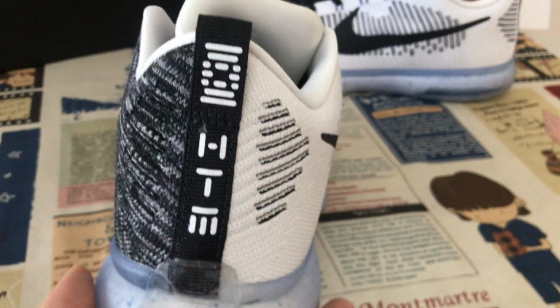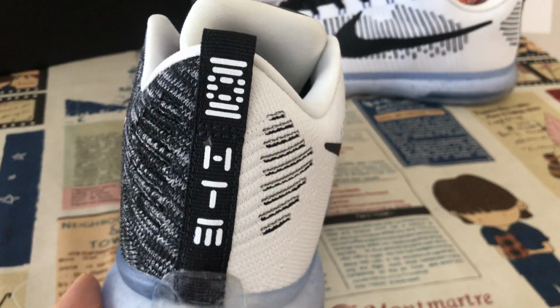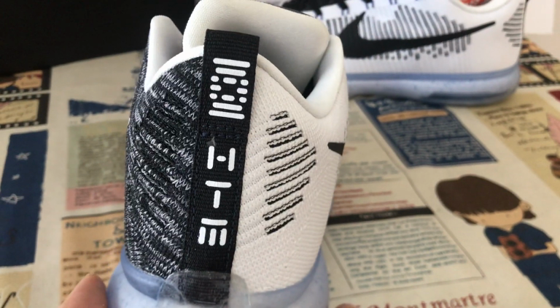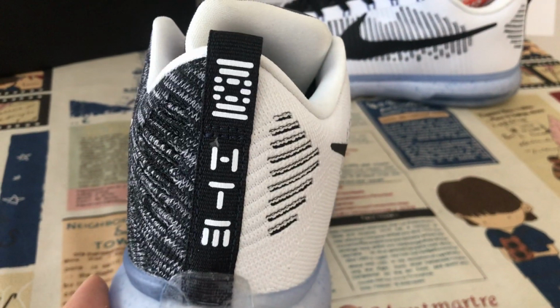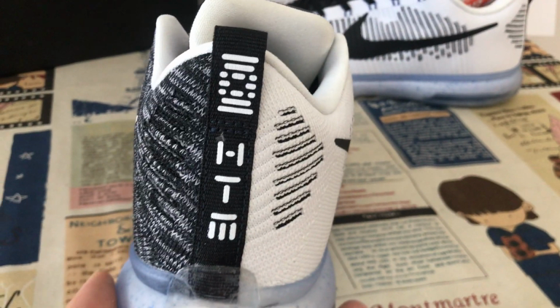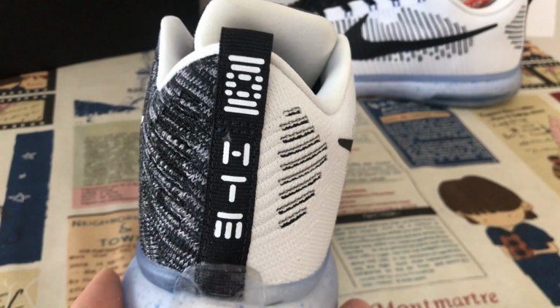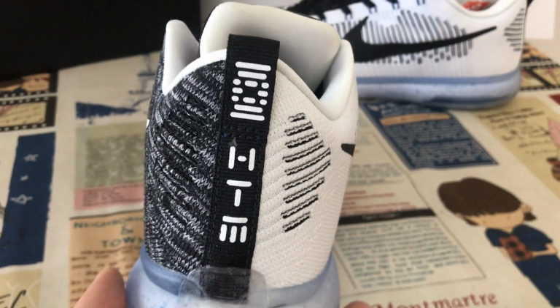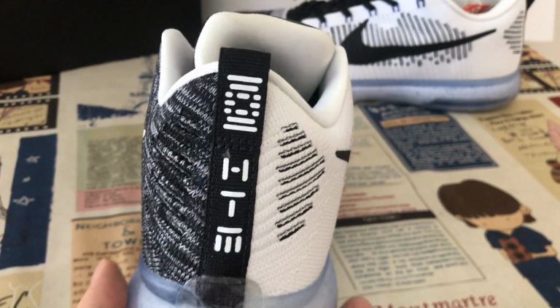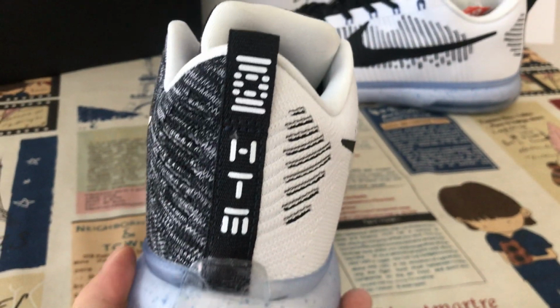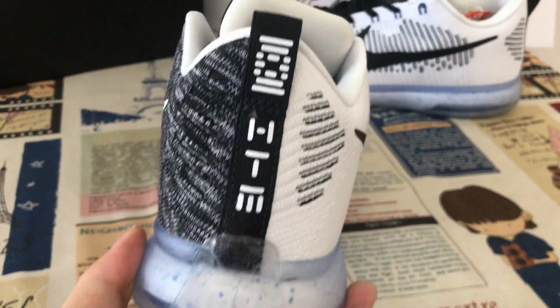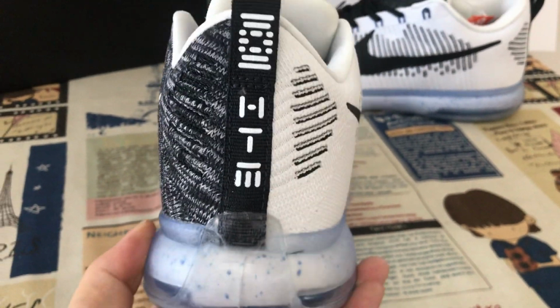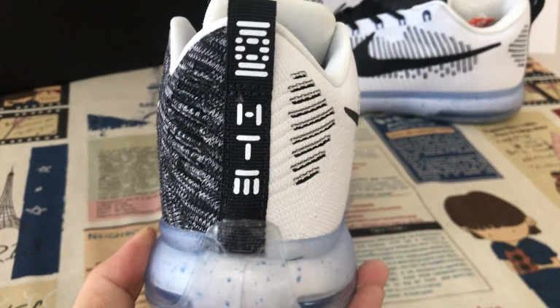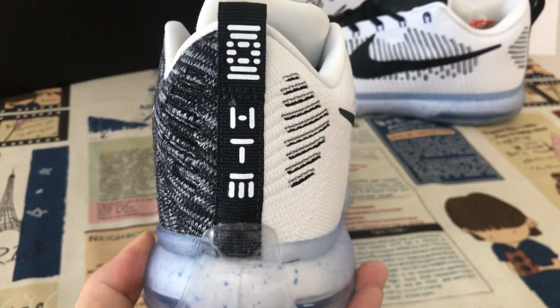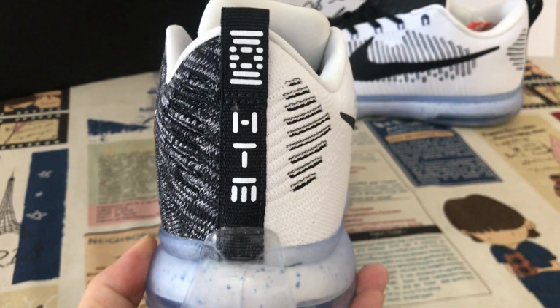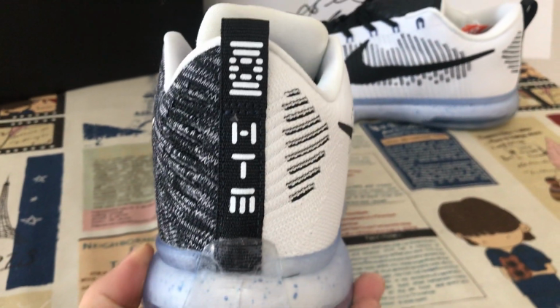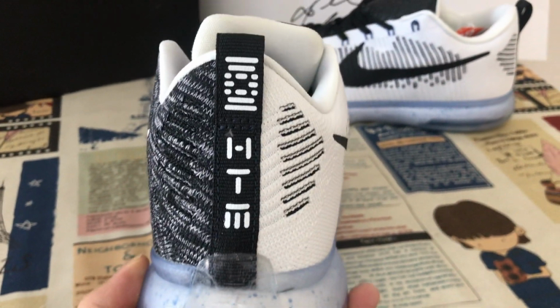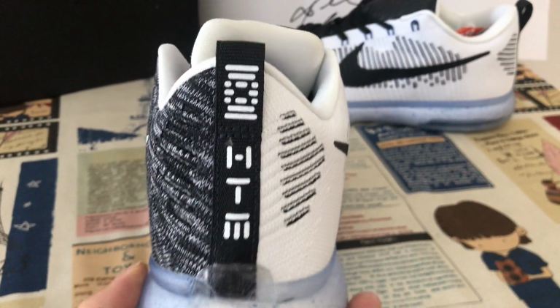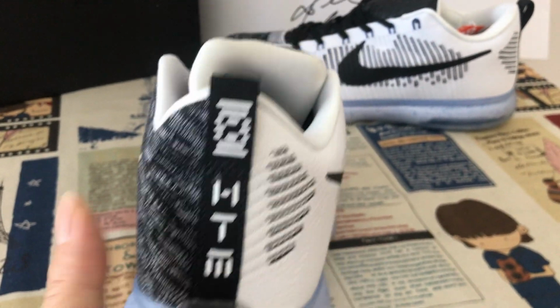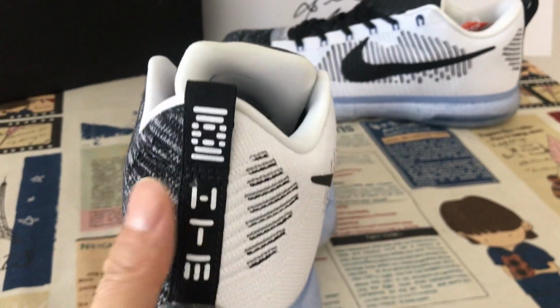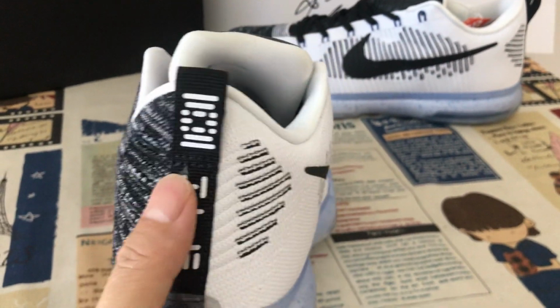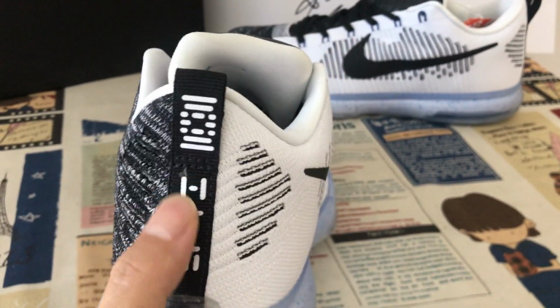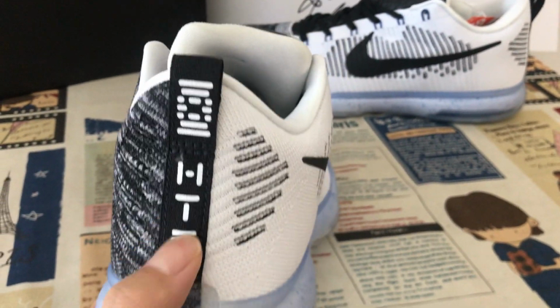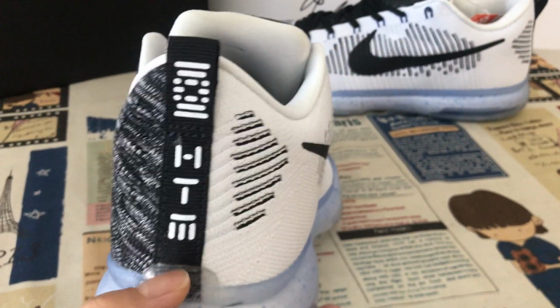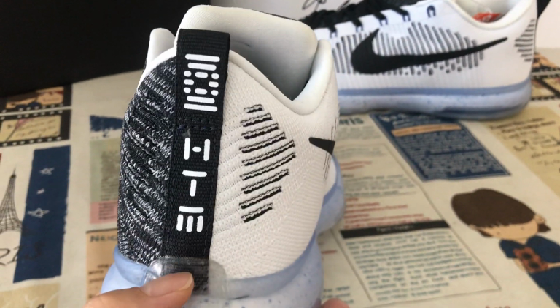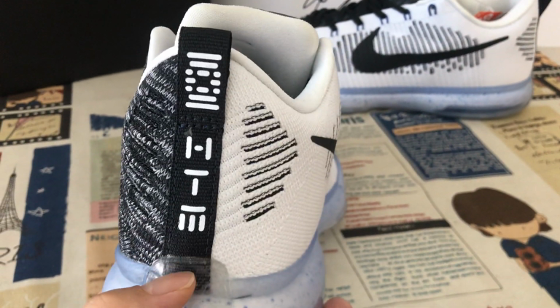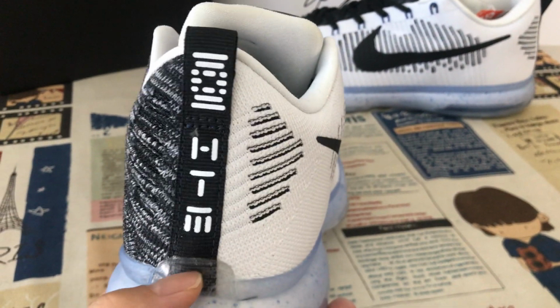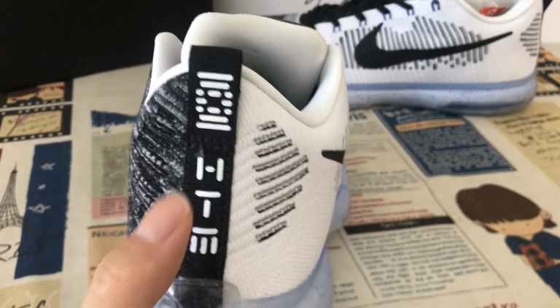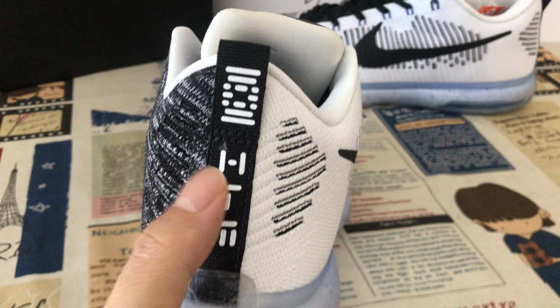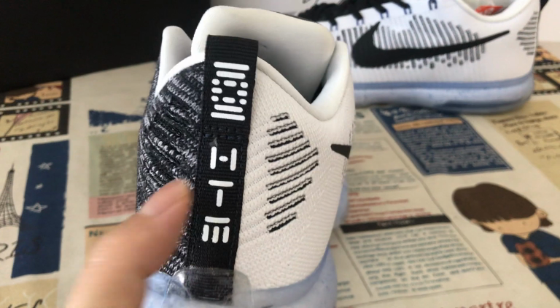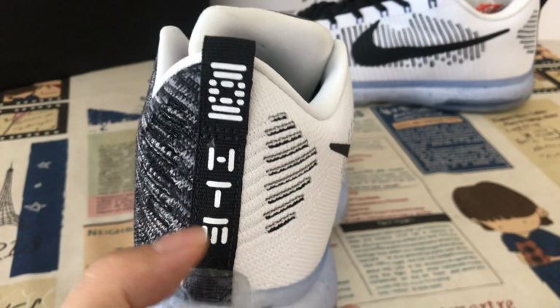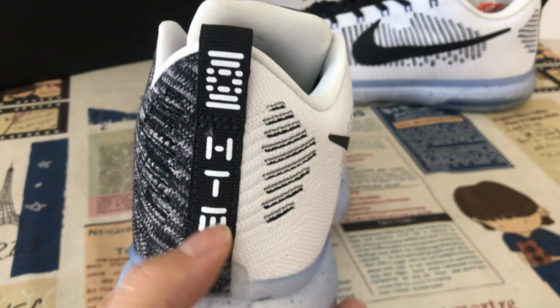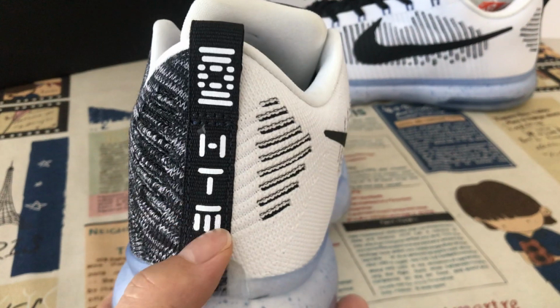Here's the back view — back tab with FTM.